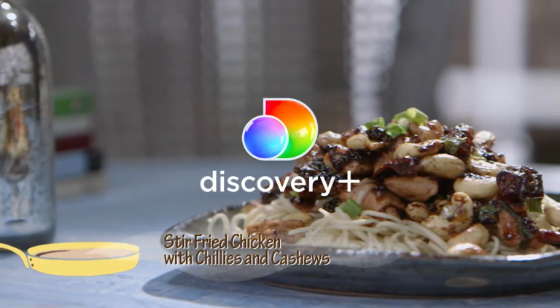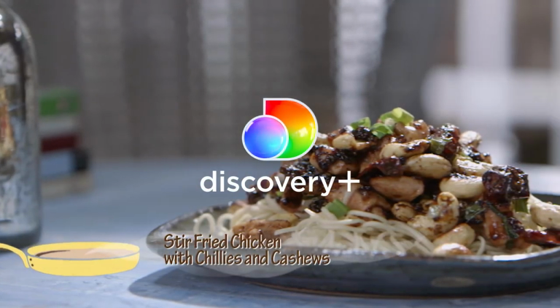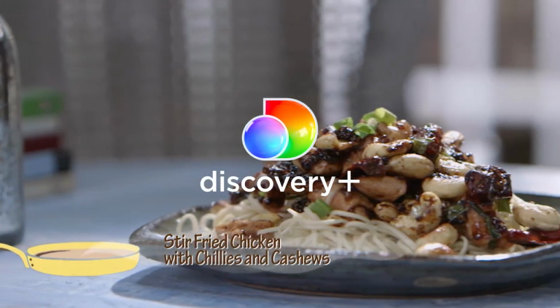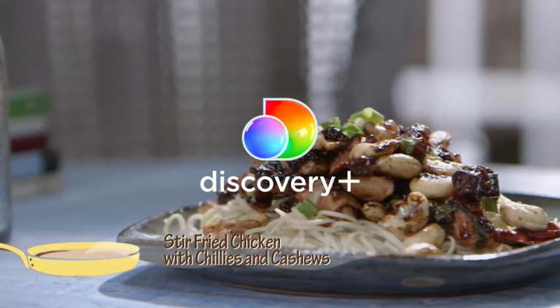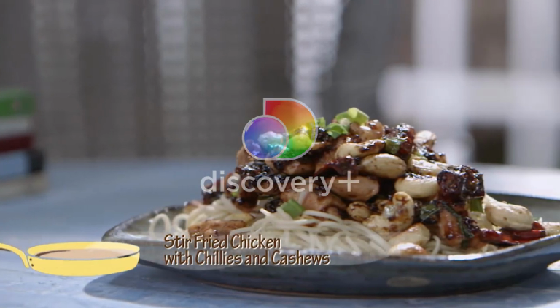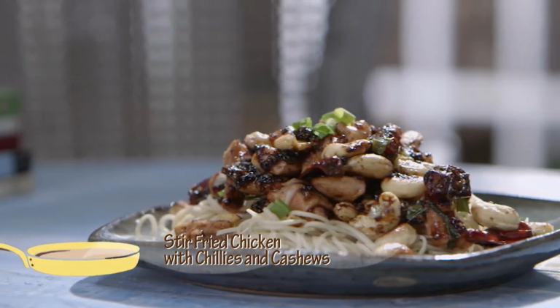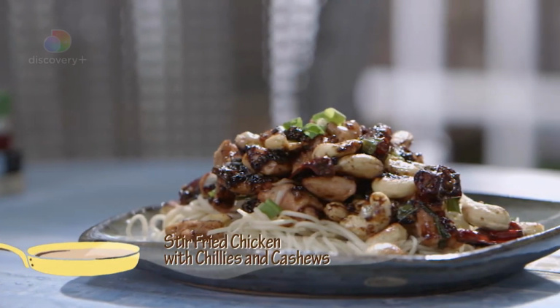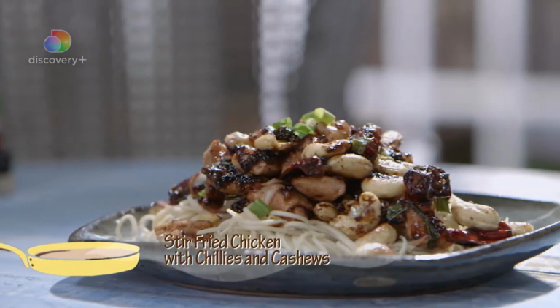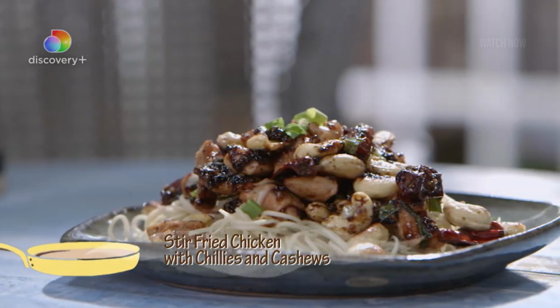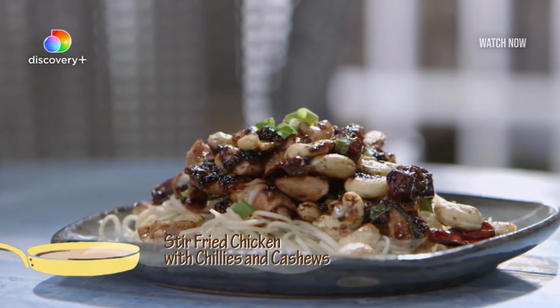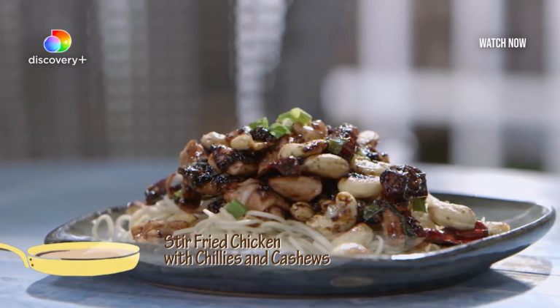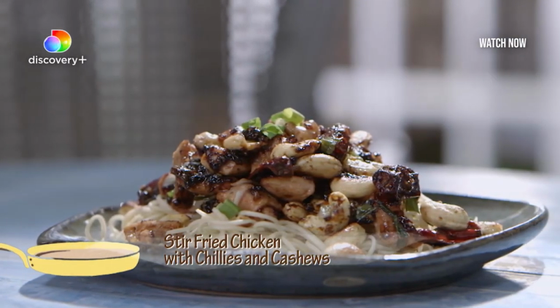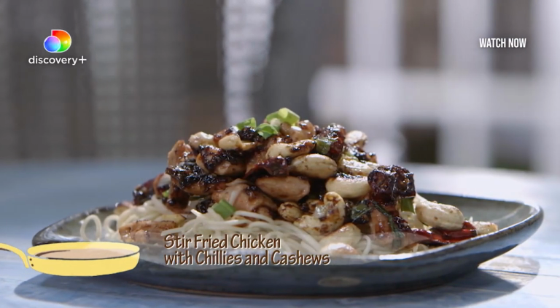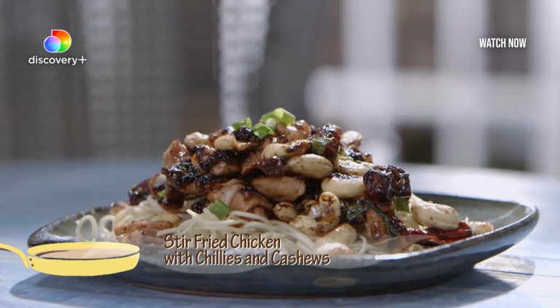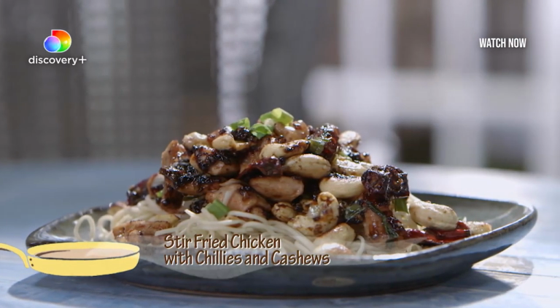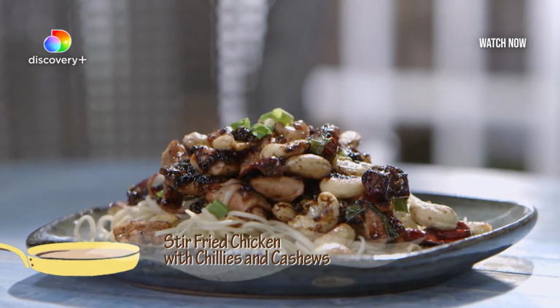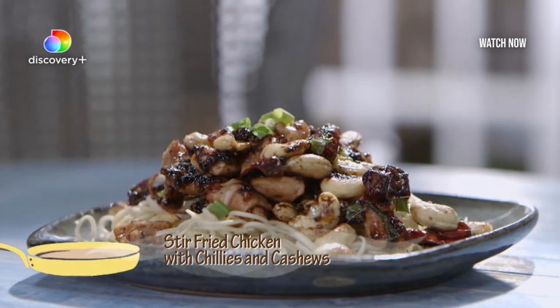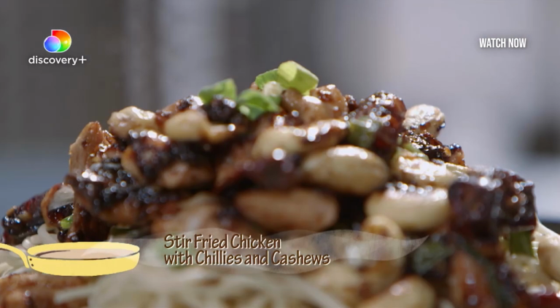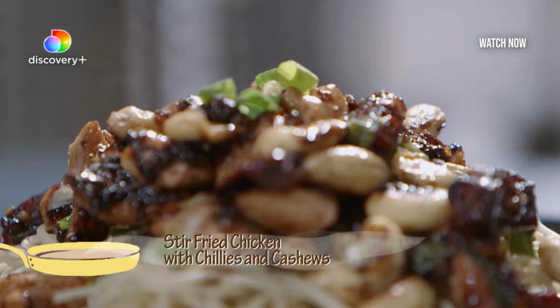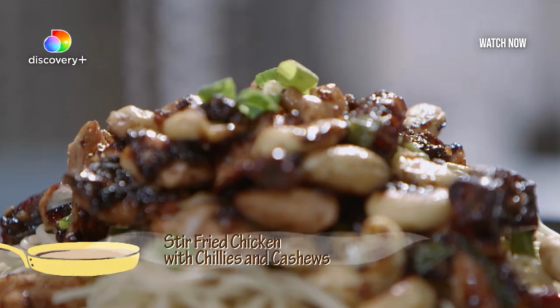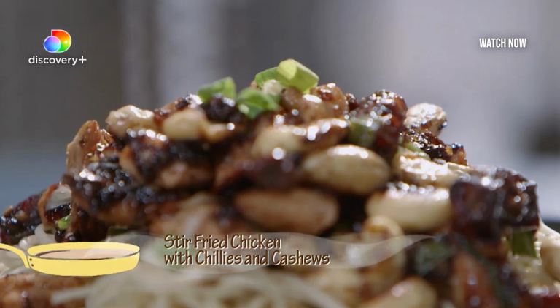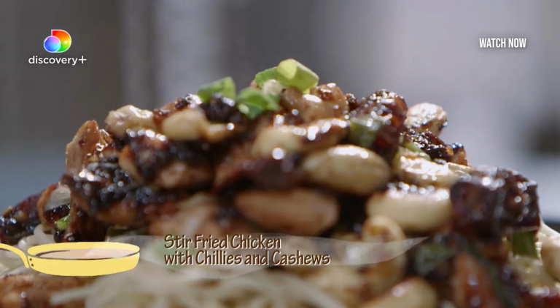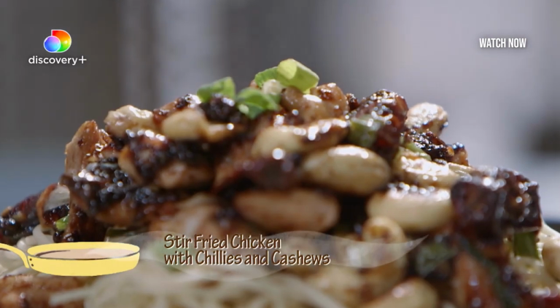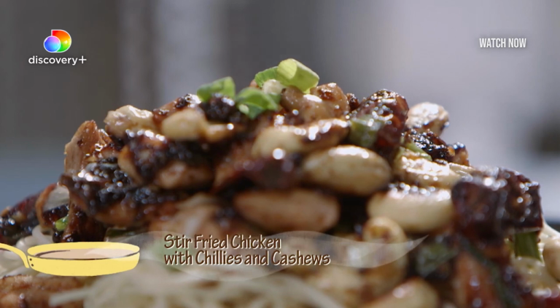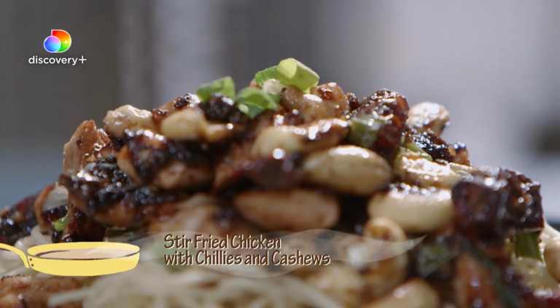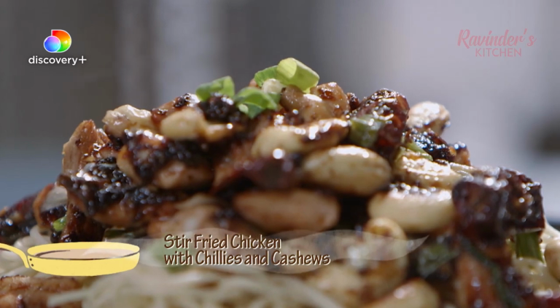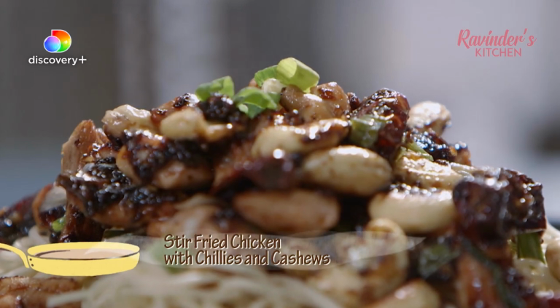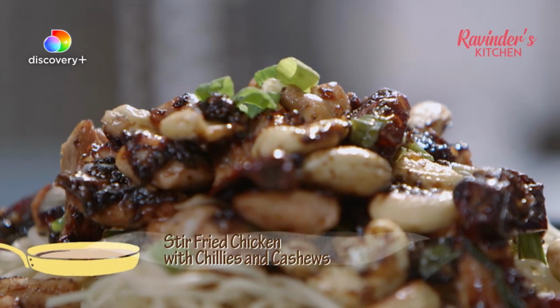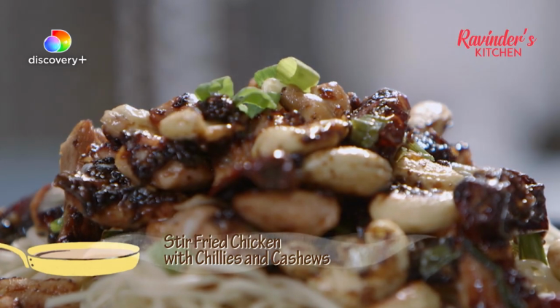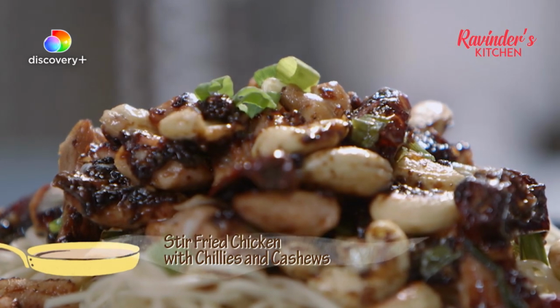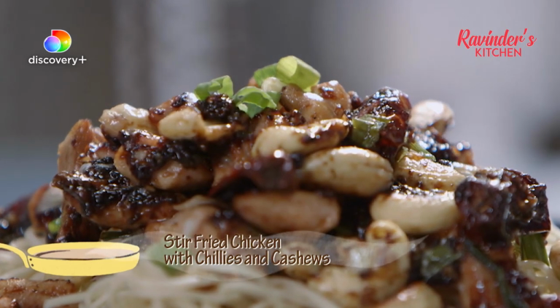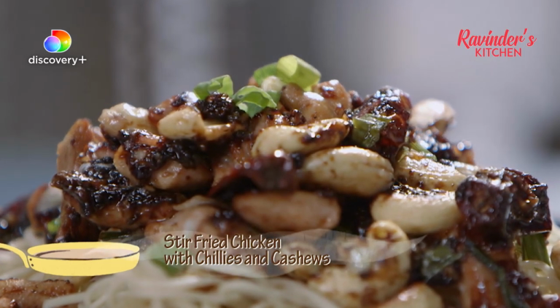I'm making my favorite Szechuan style stir-fry with chicken, cashew nuts, and chillies.